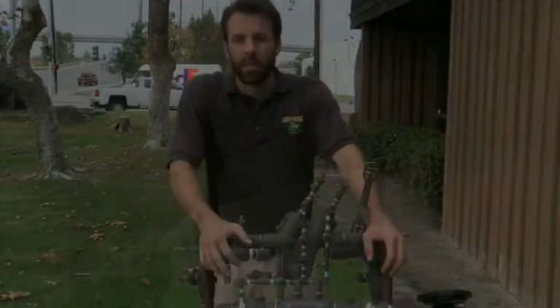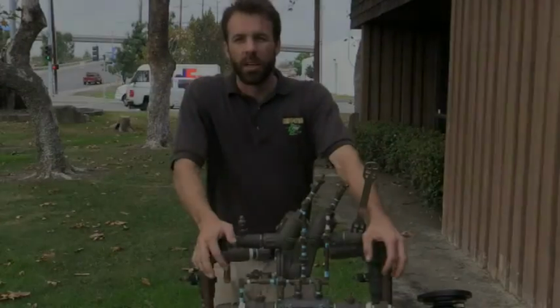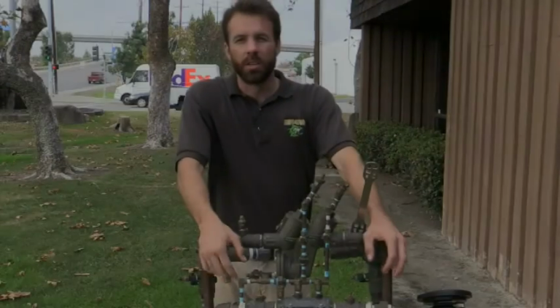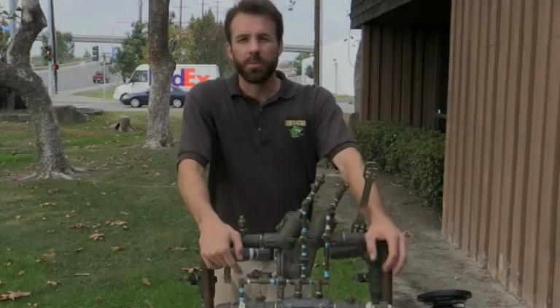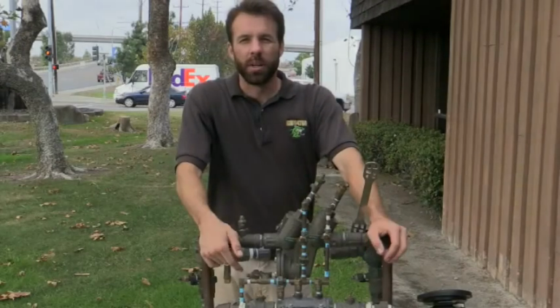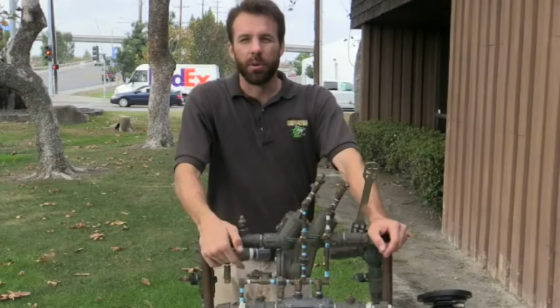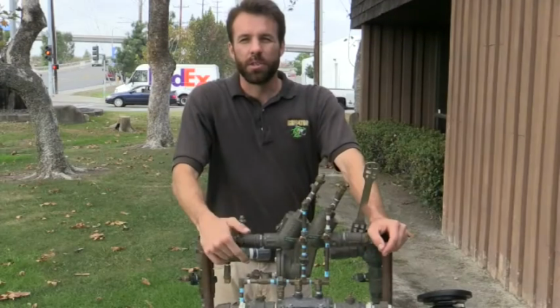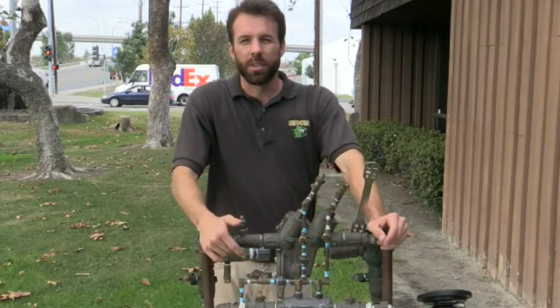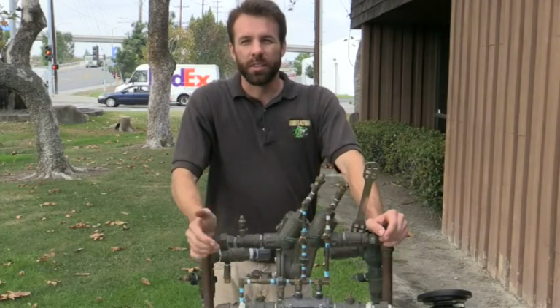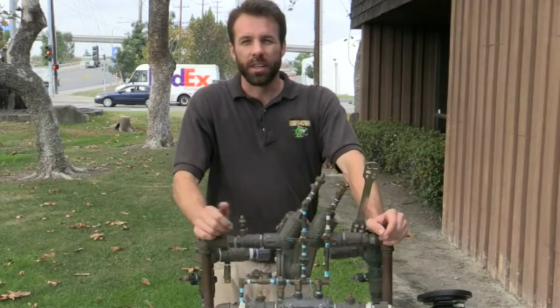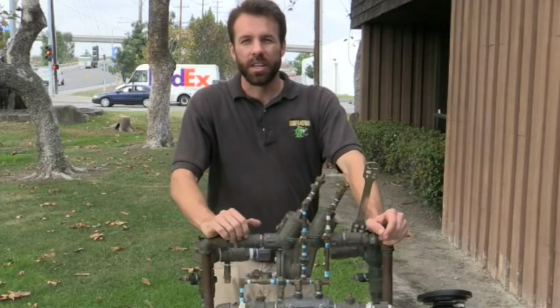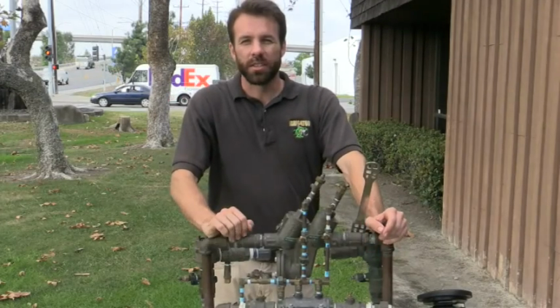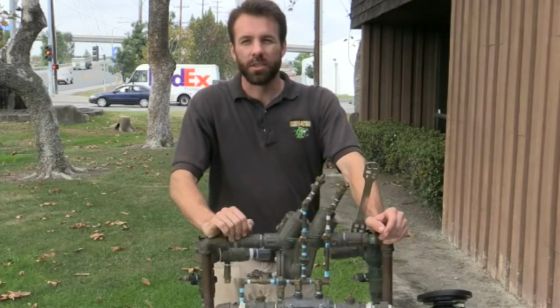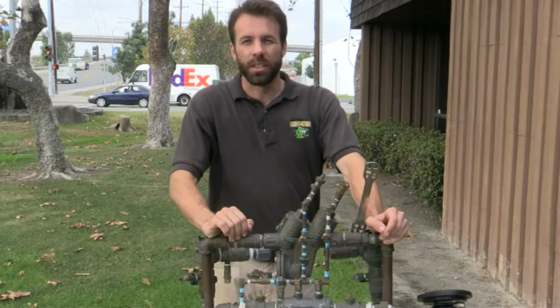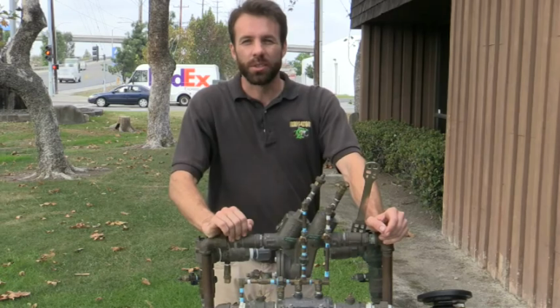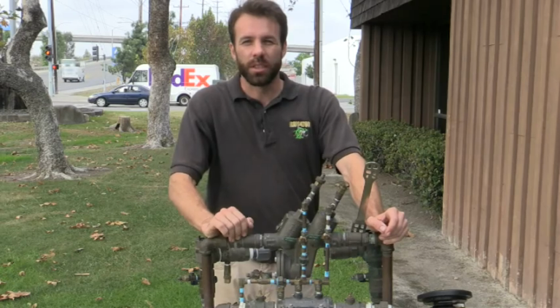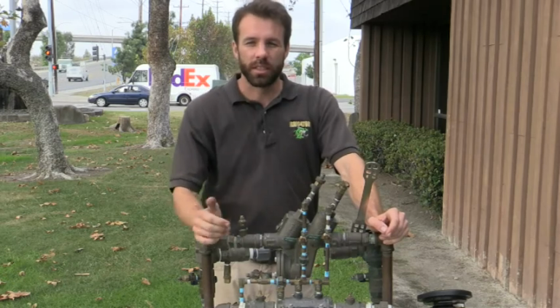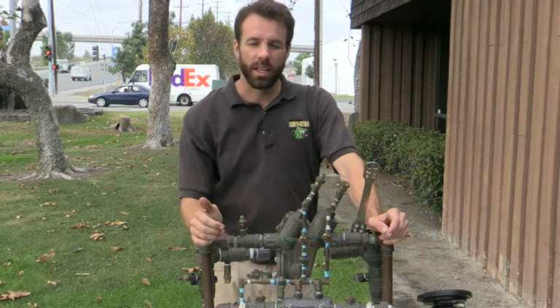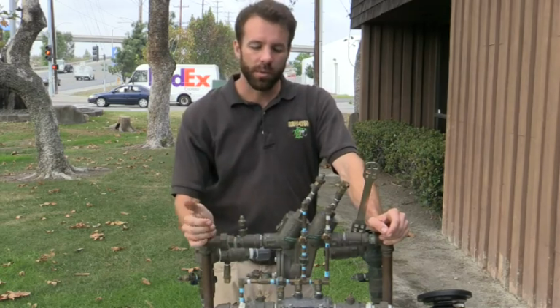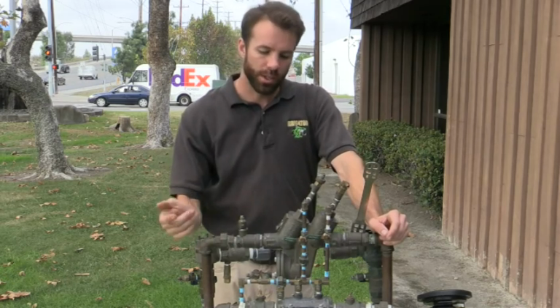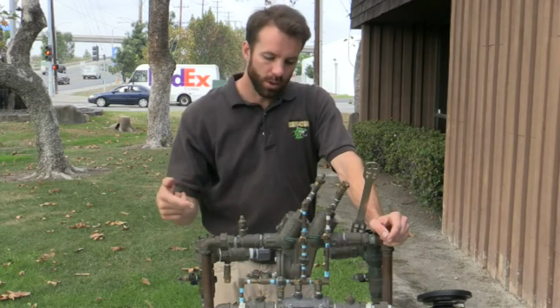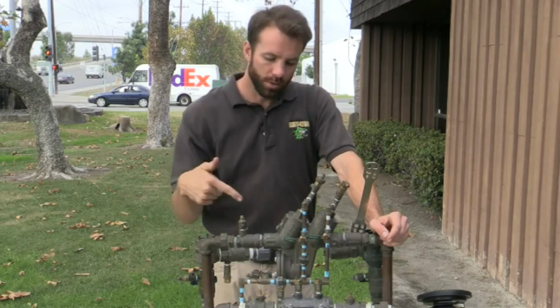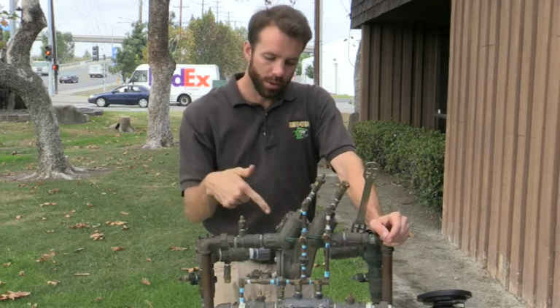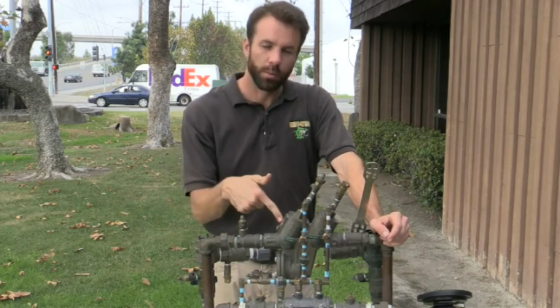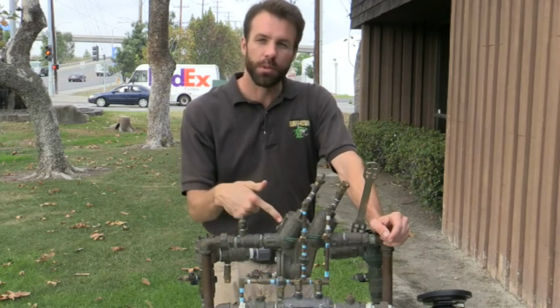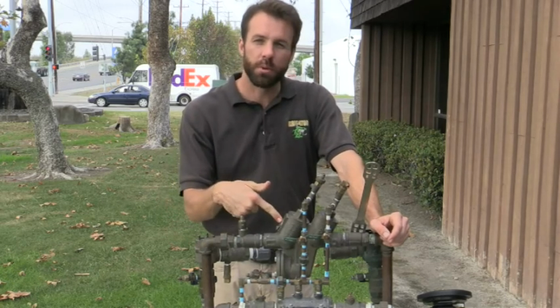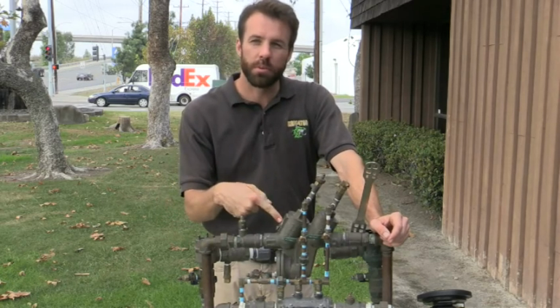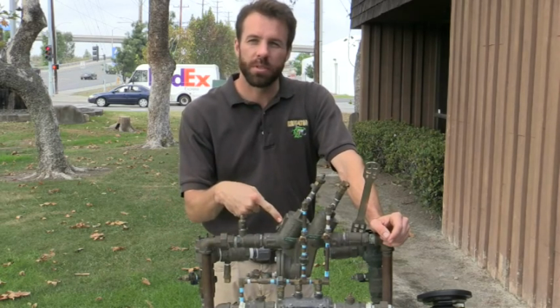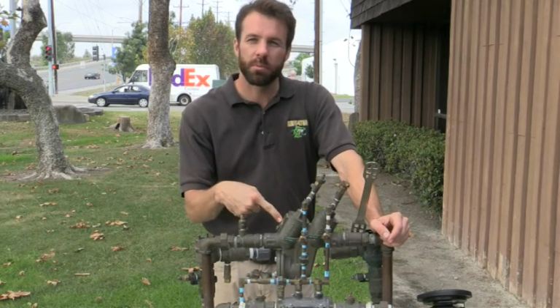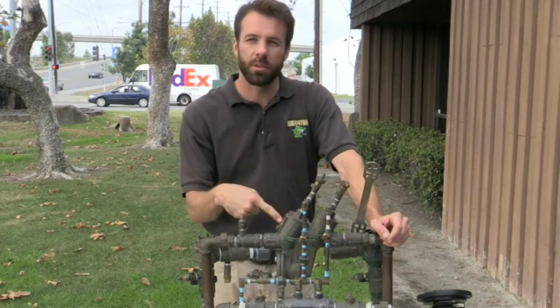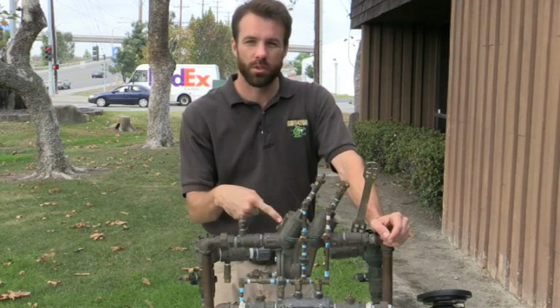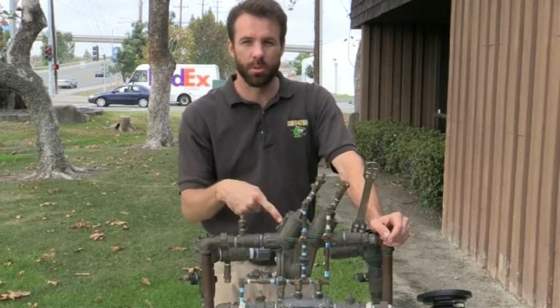Hello, this is Brandon Burgess with Irrigator Technical Training School. Today we're going to go over reduced pressure principle troubleshooting.